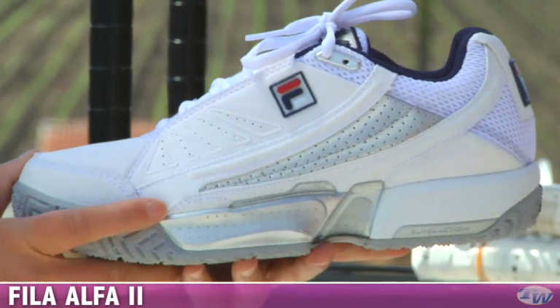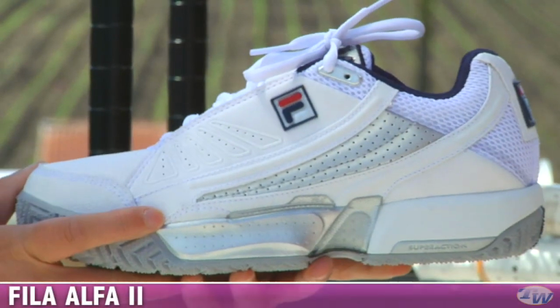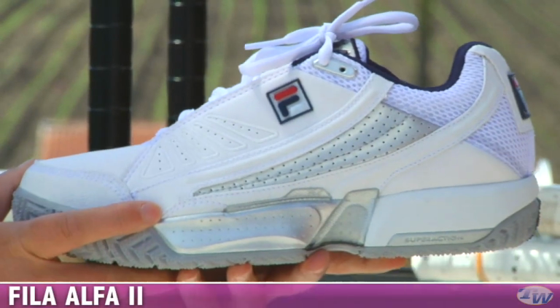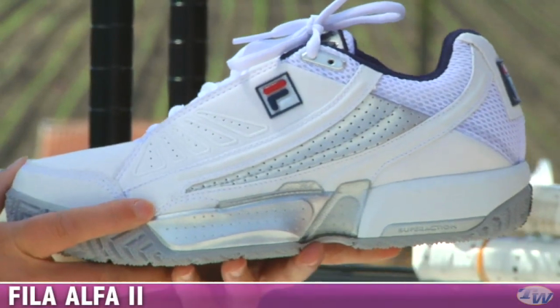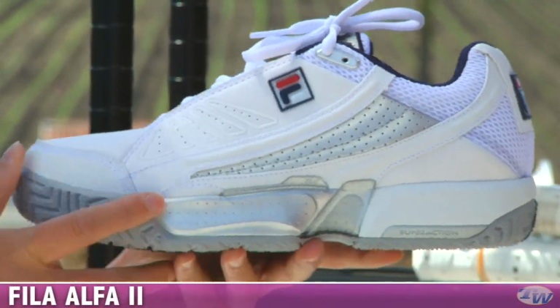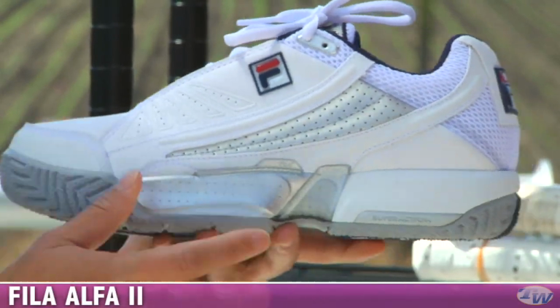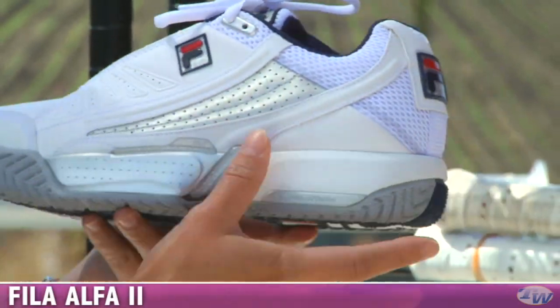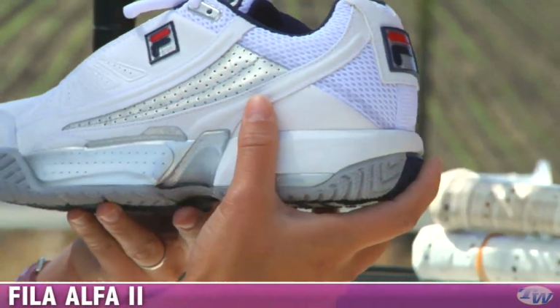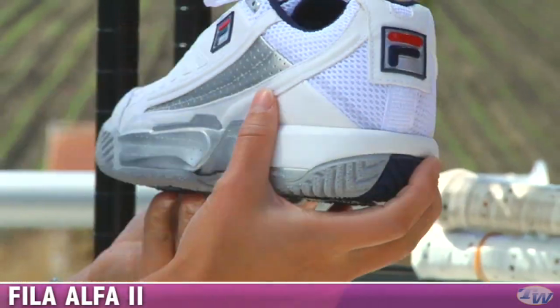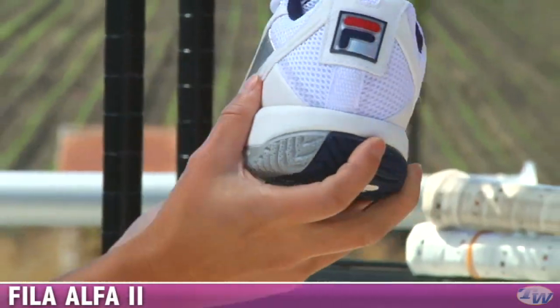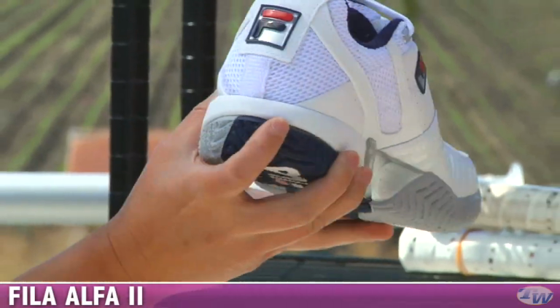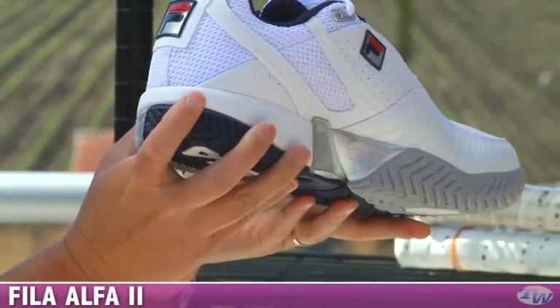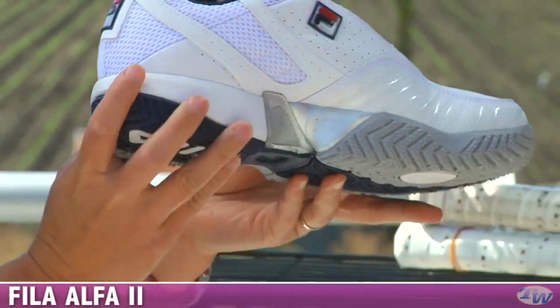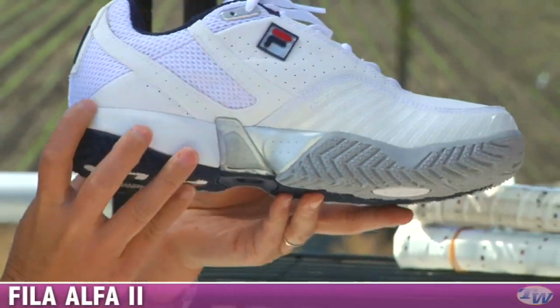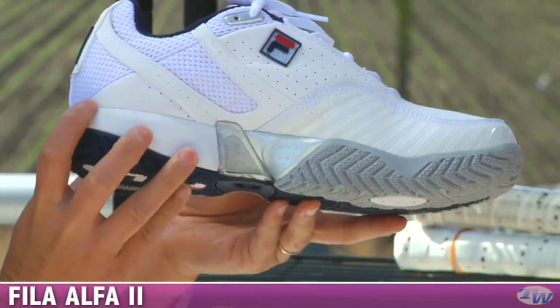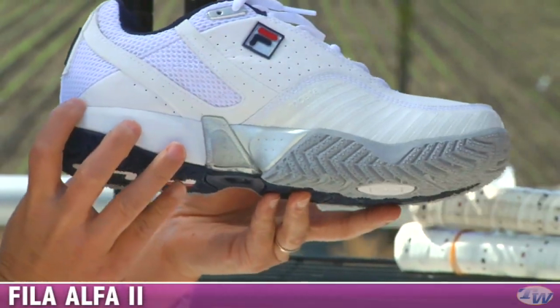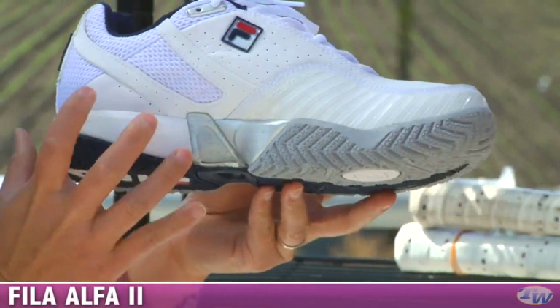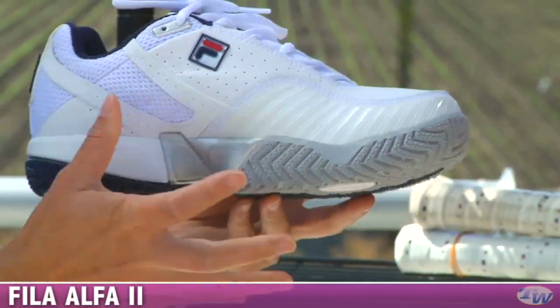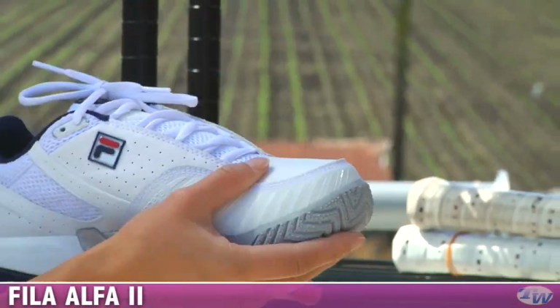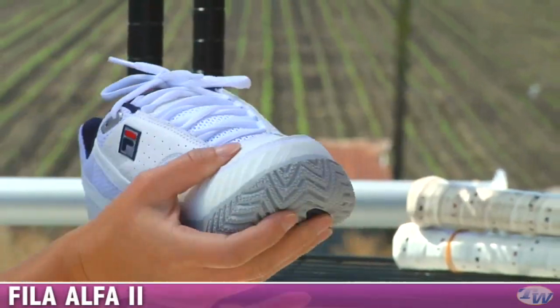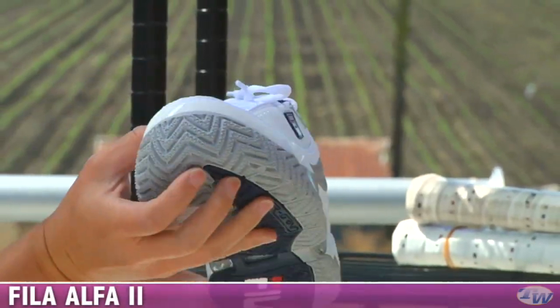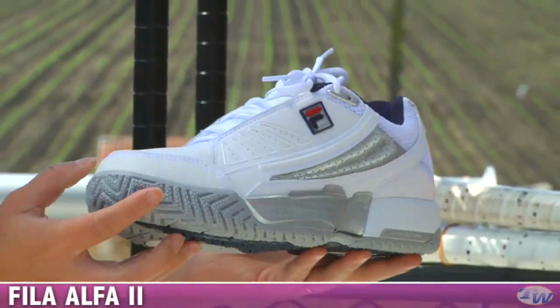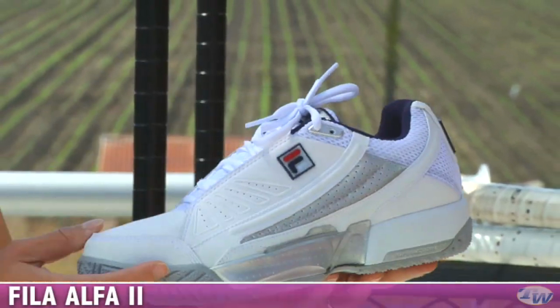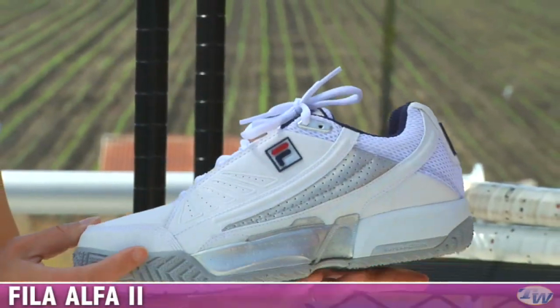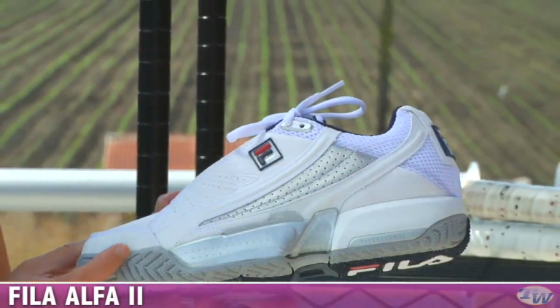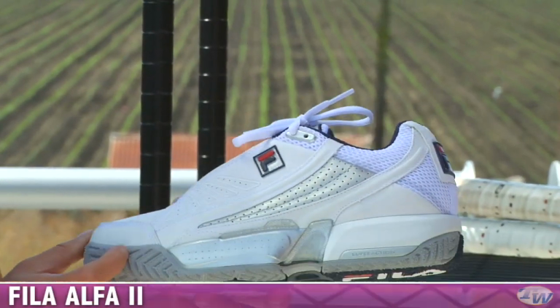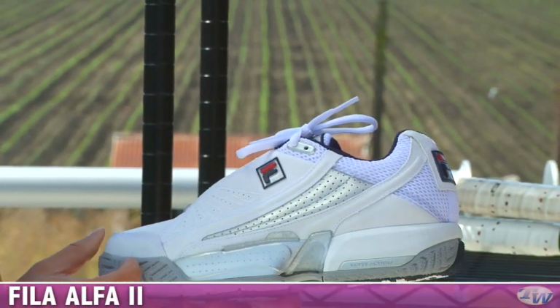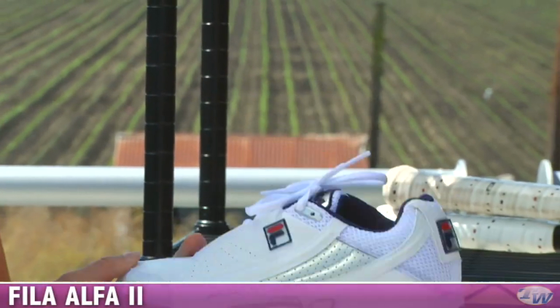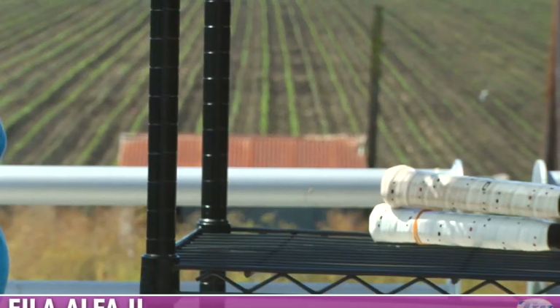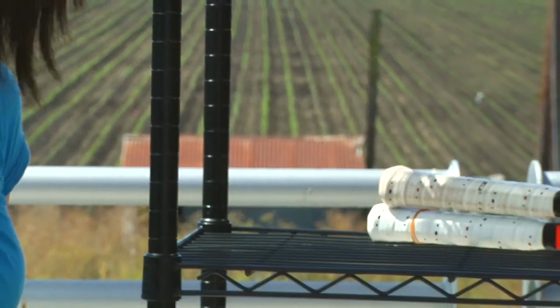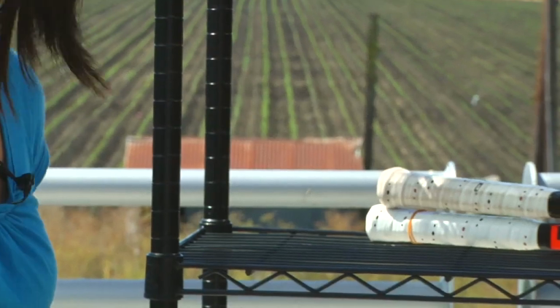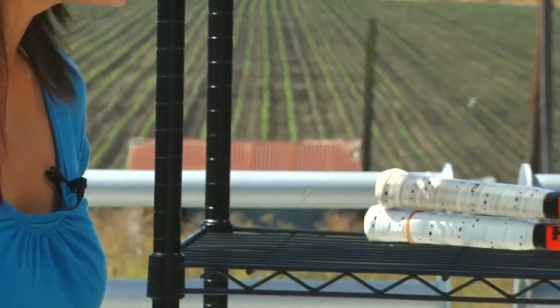And this white, silver, navy color is a great, easy way to match with all of your tennis outfits.